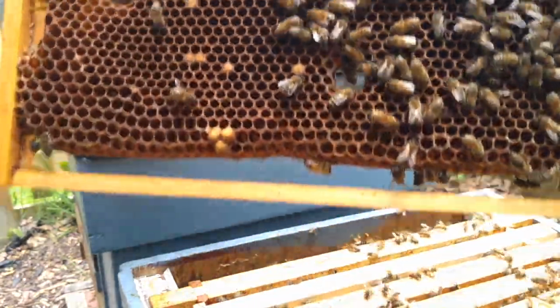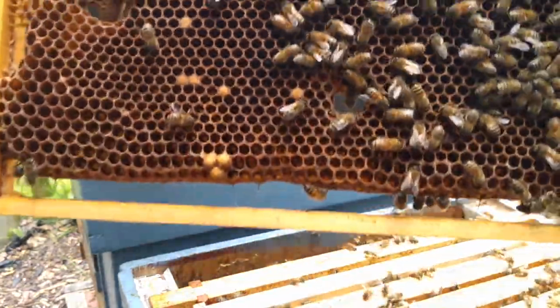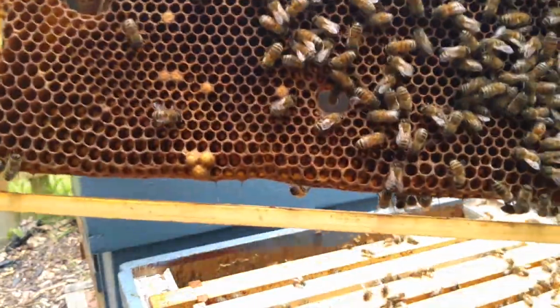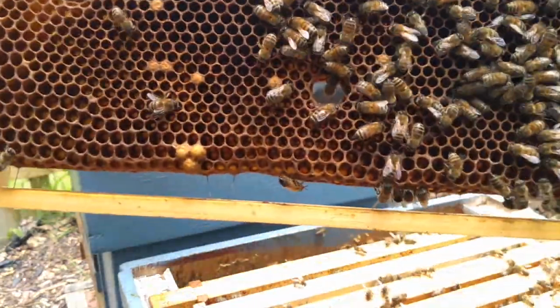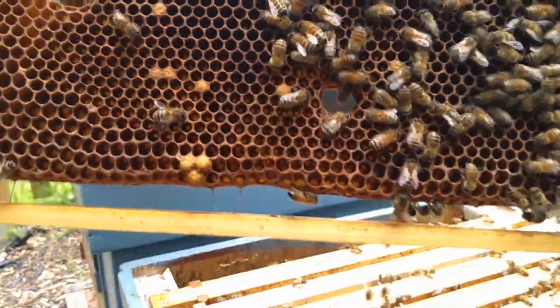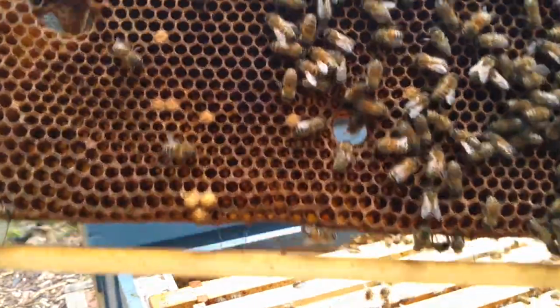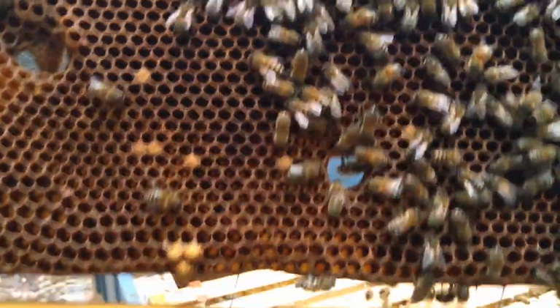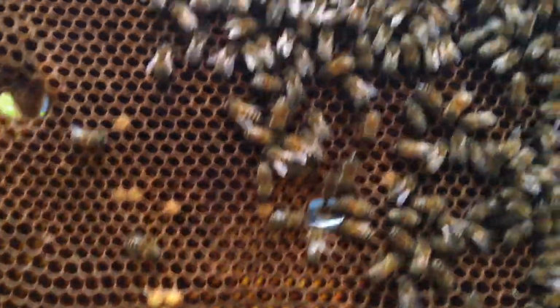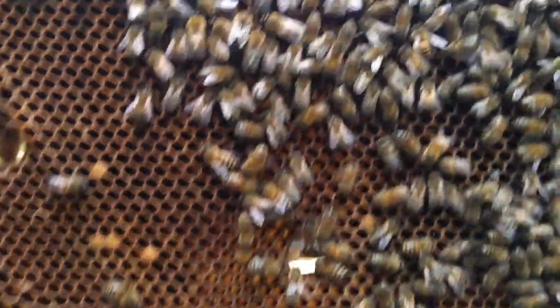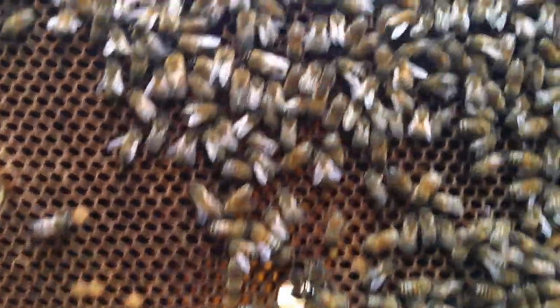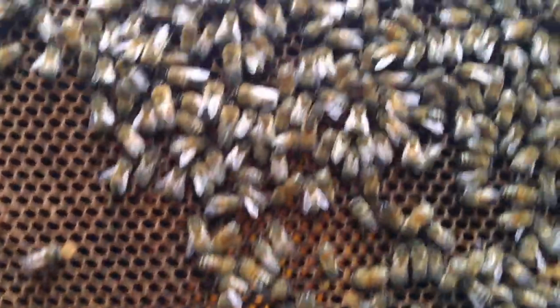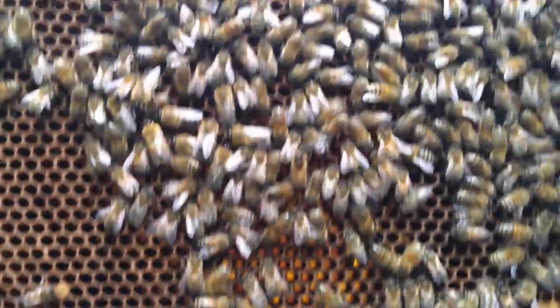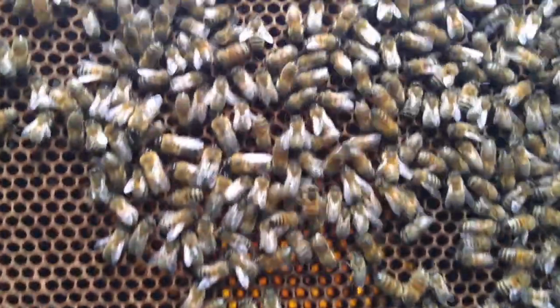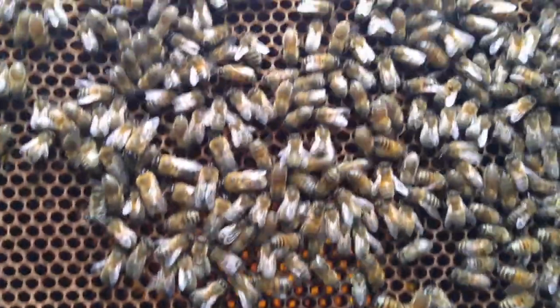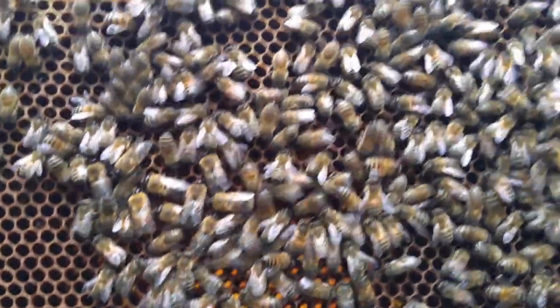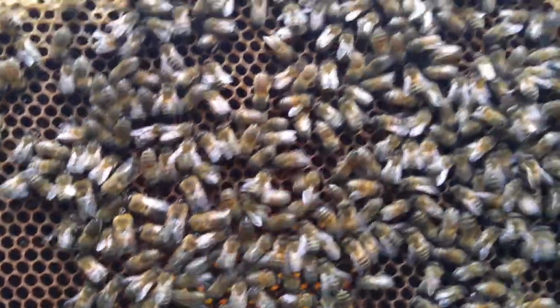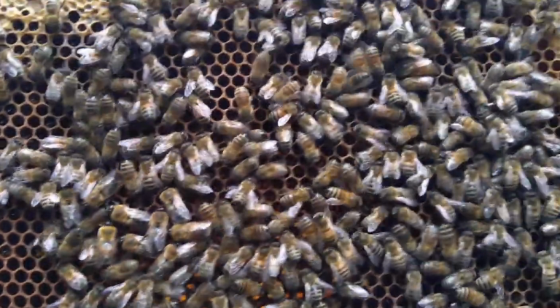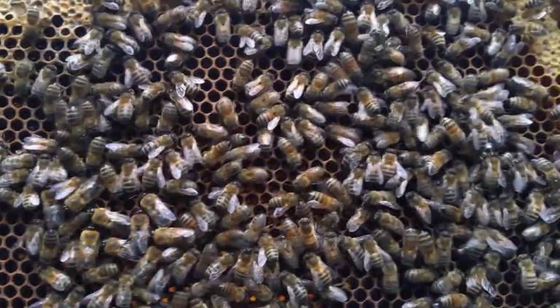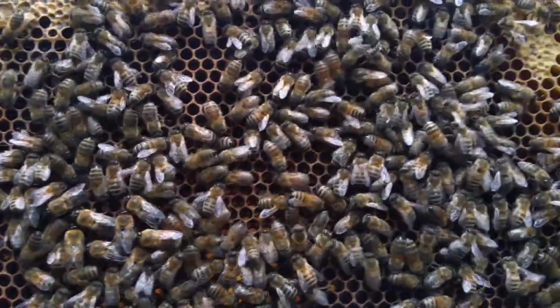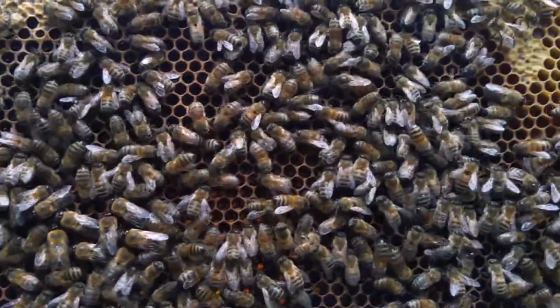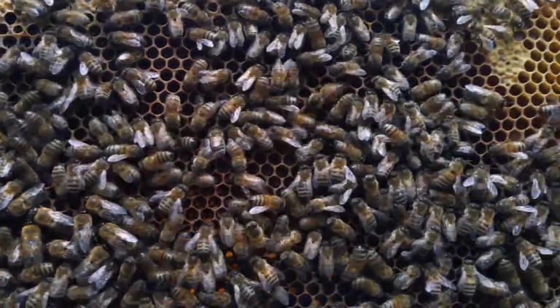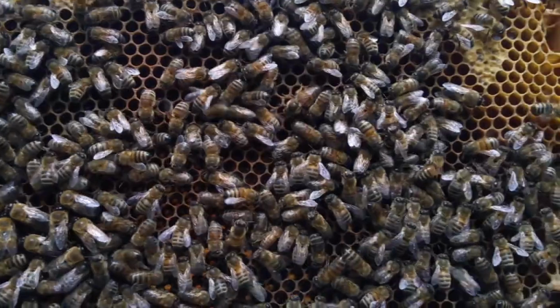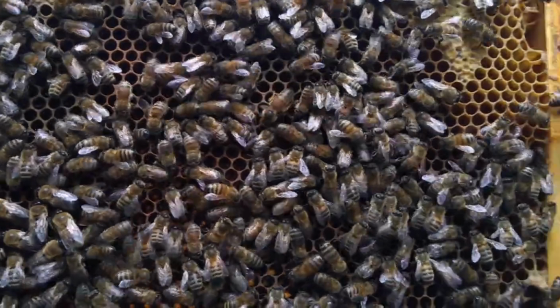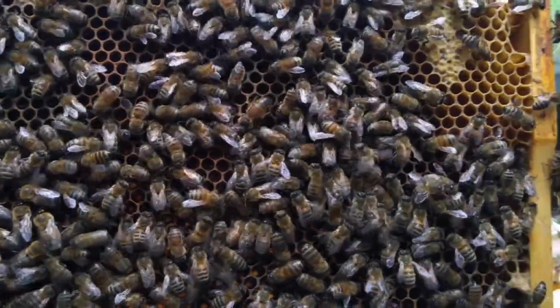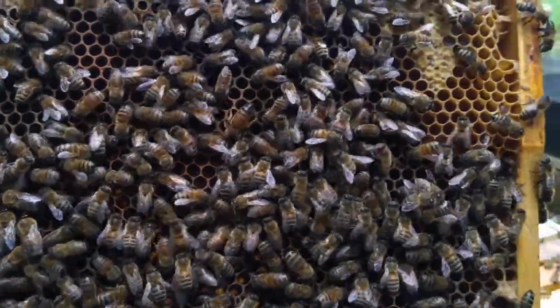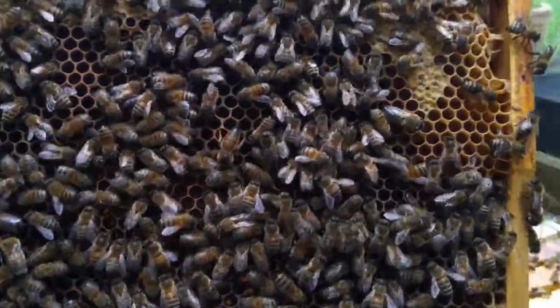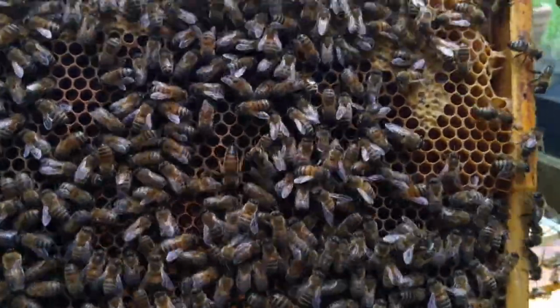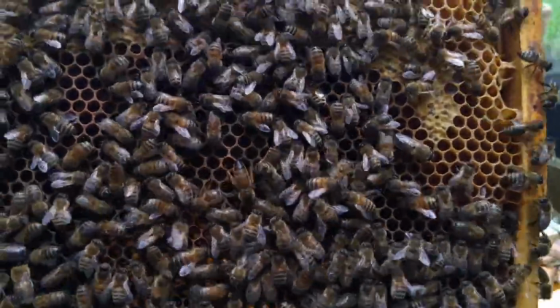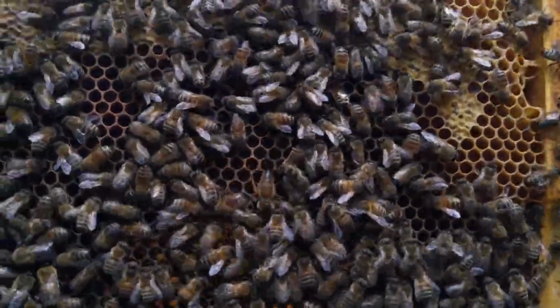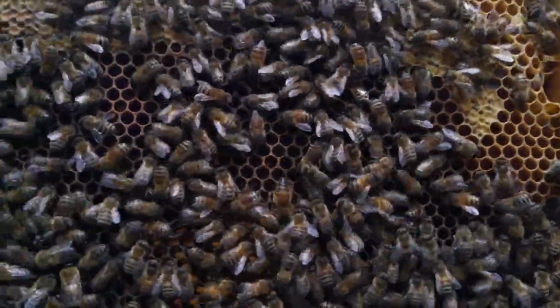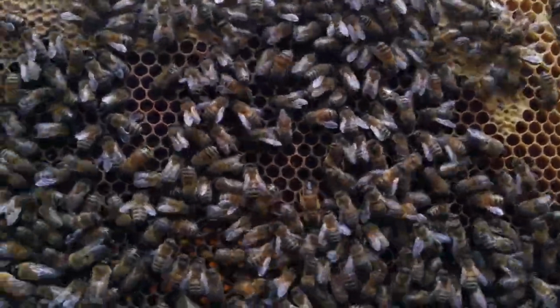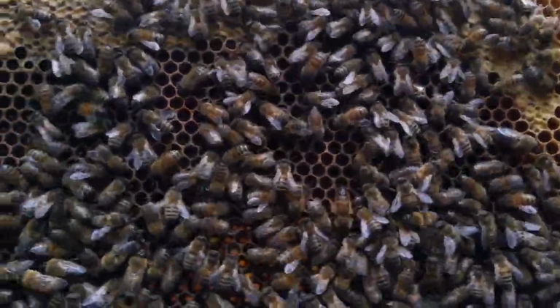Quite a bit of activity on this frame. You'll be able to see the queen moving from the top to the bottom.